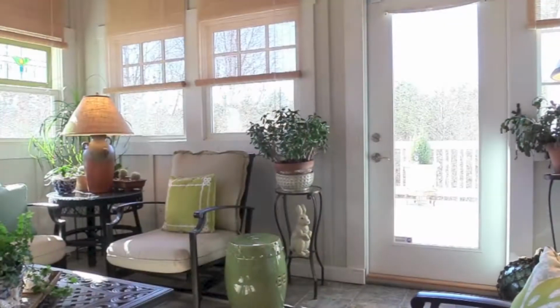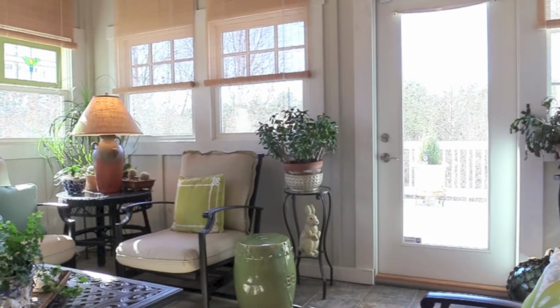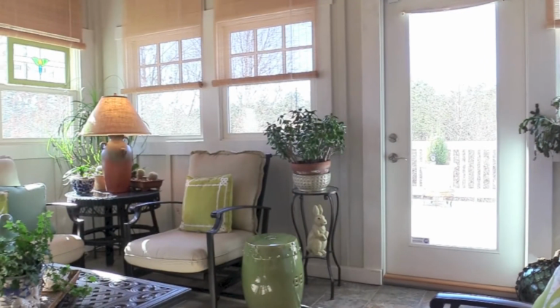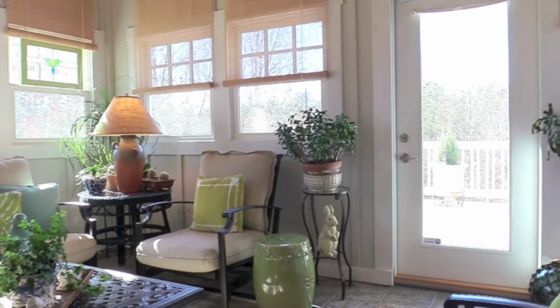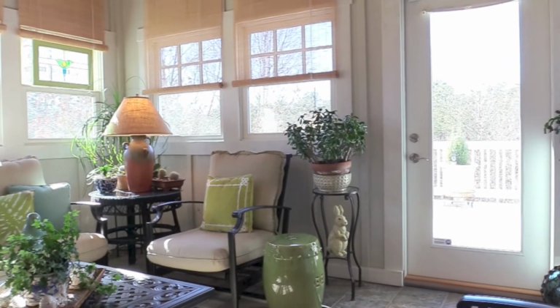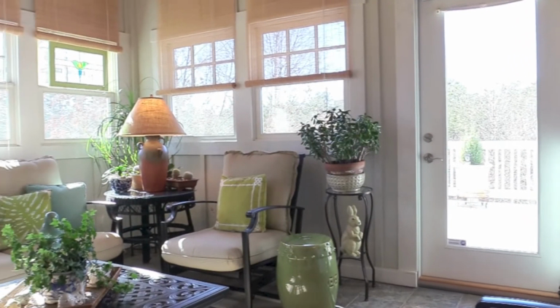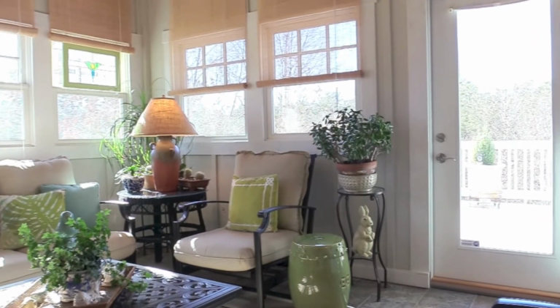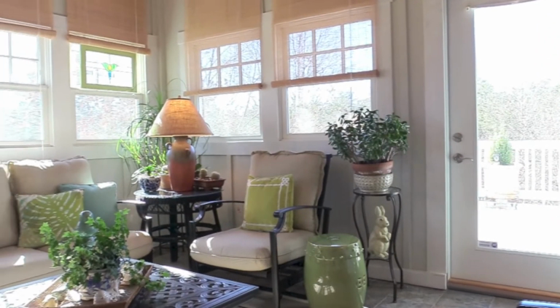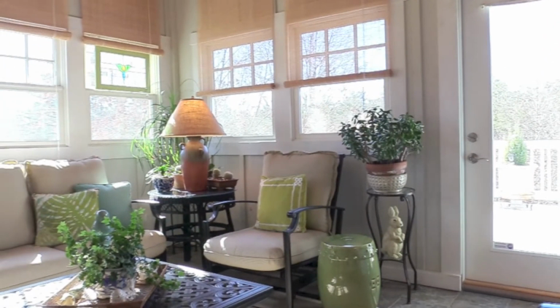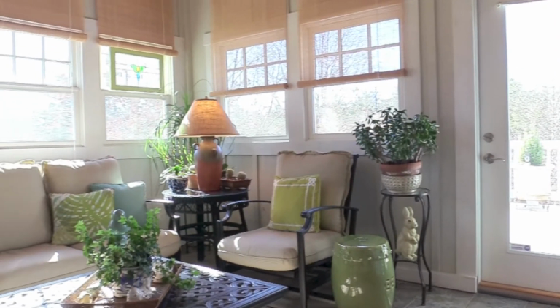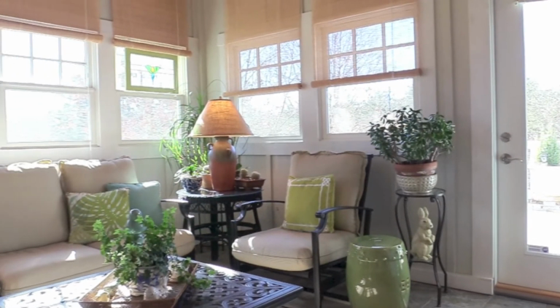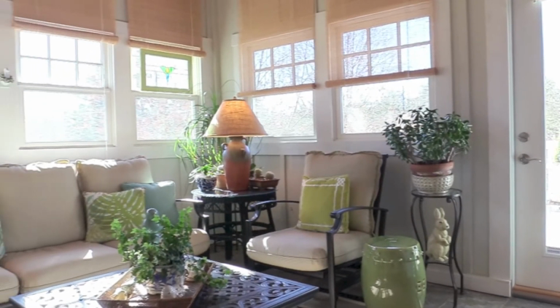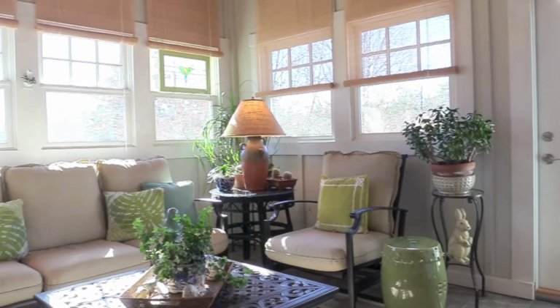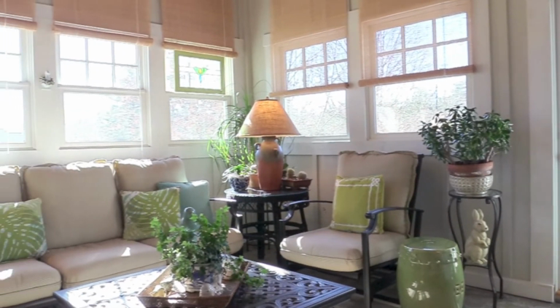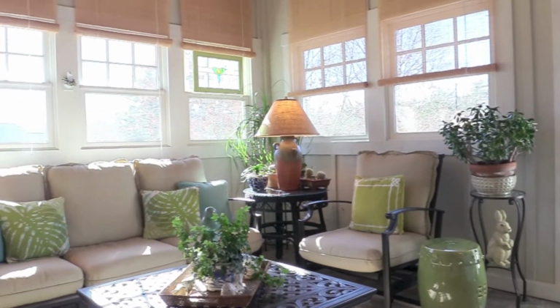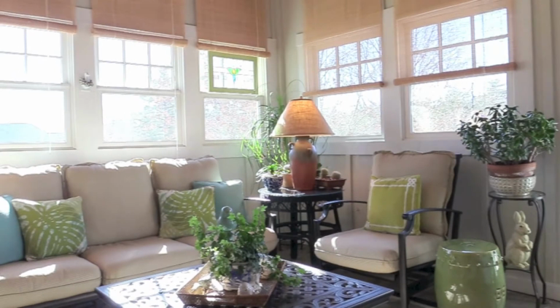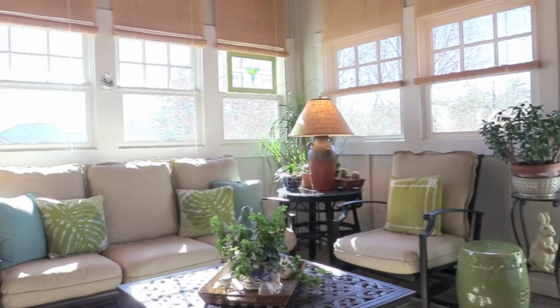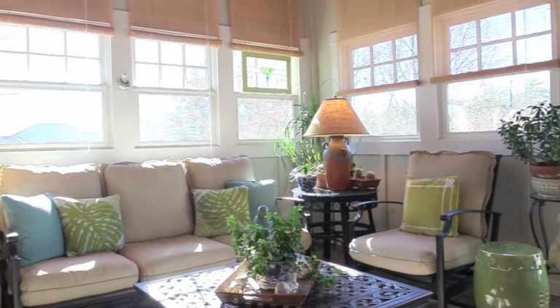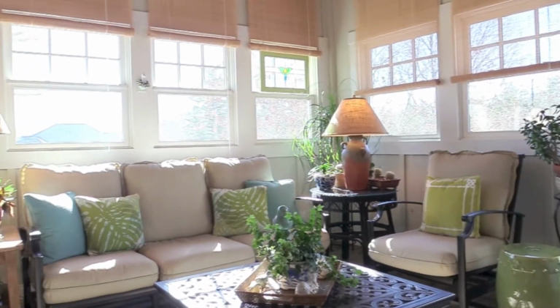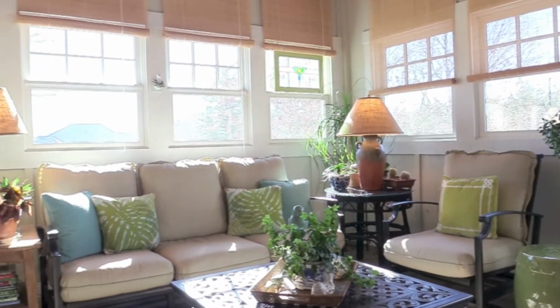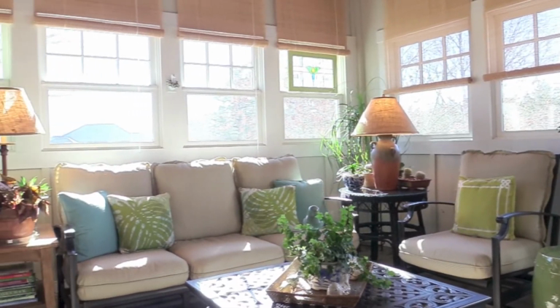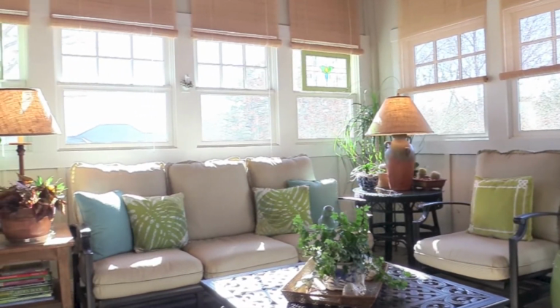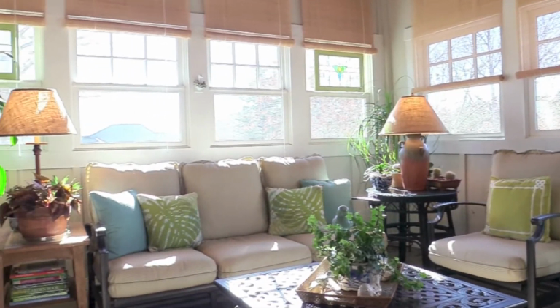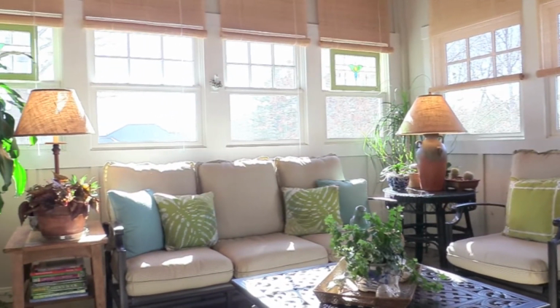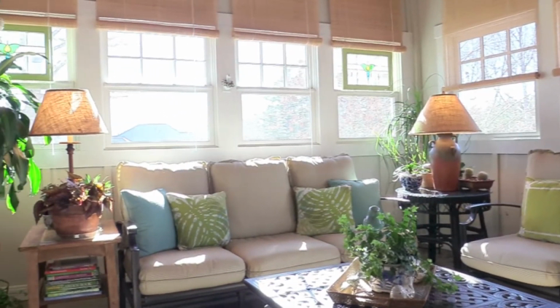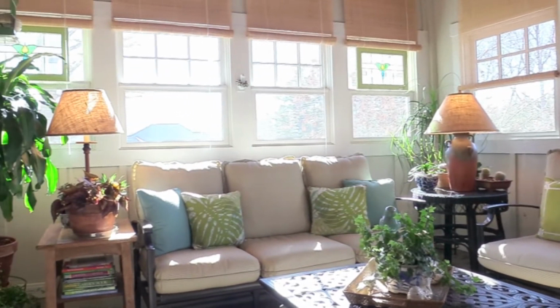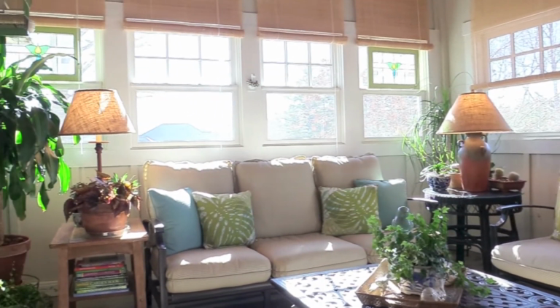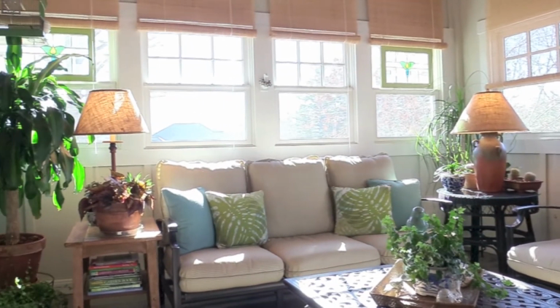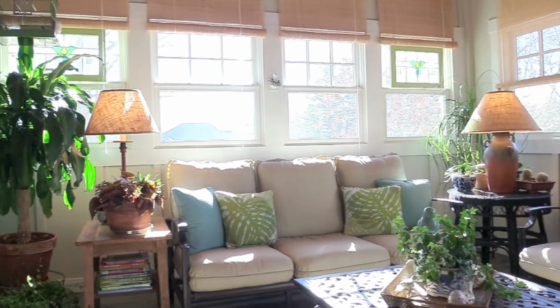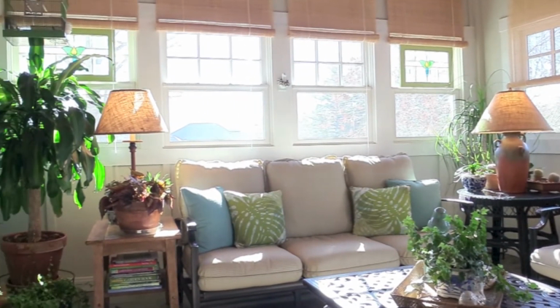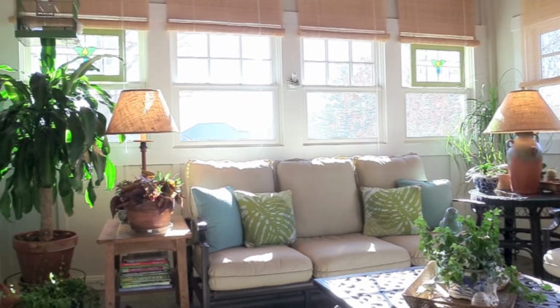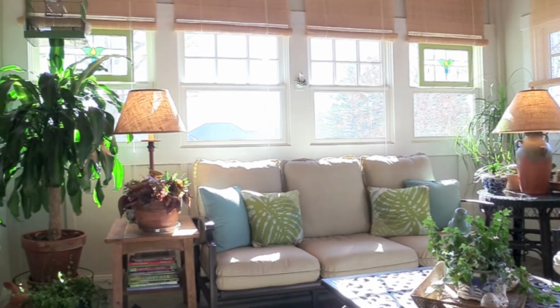Enjoy the bright sunroom that has access to the master bedroom, living room, and the back deck.